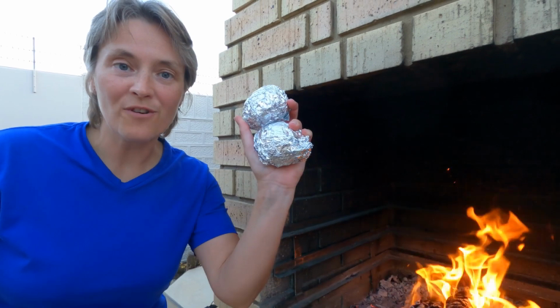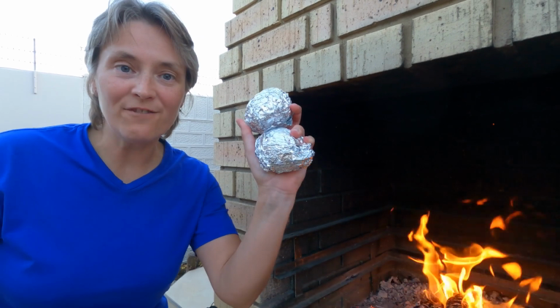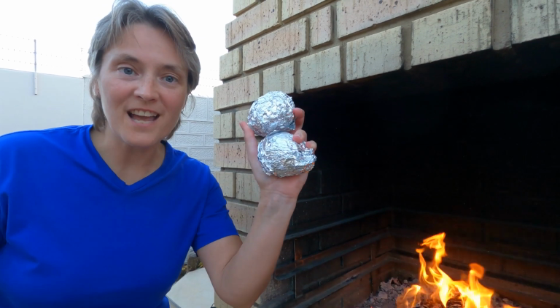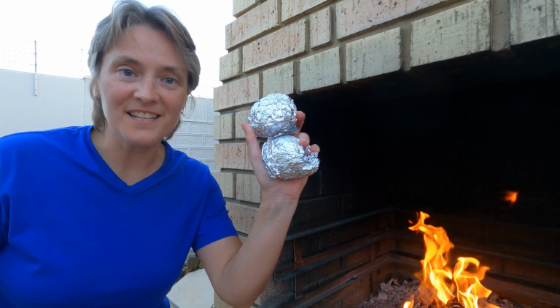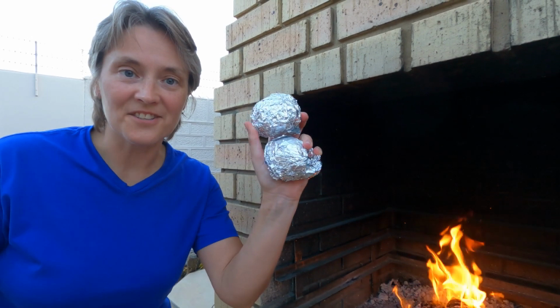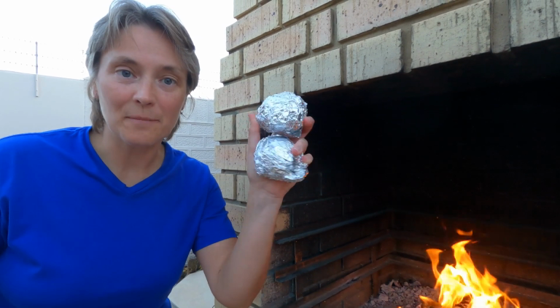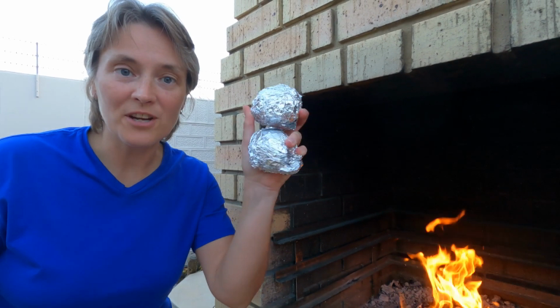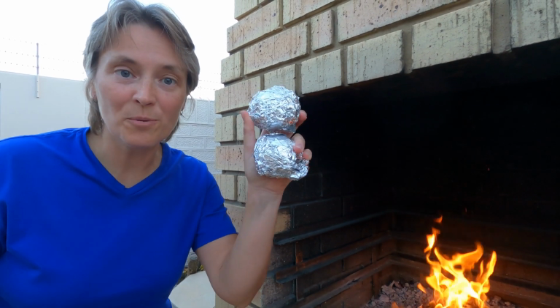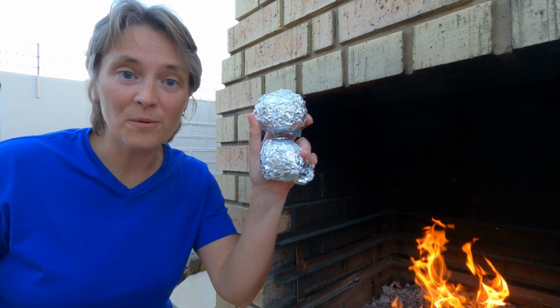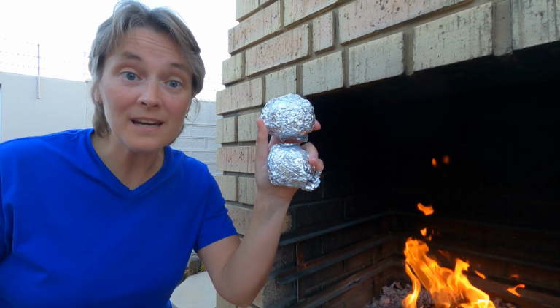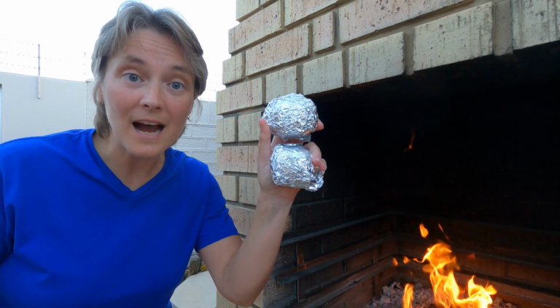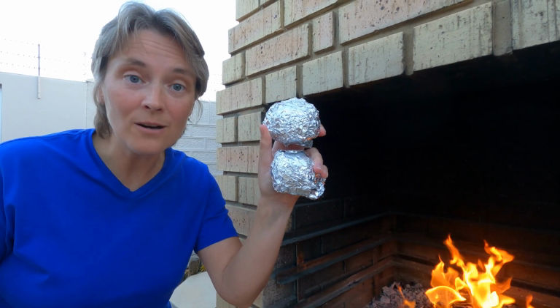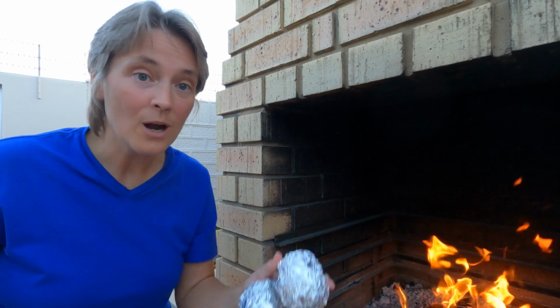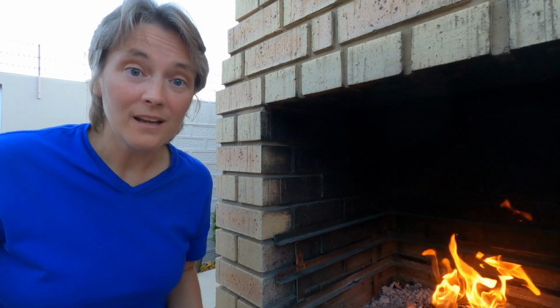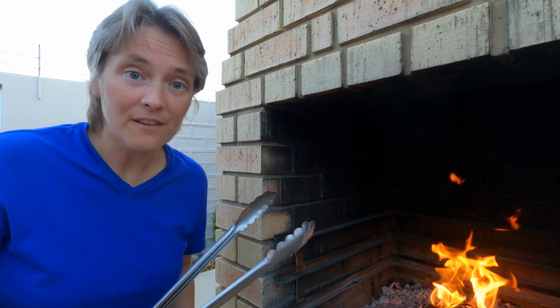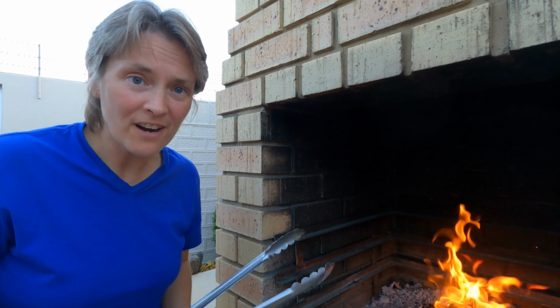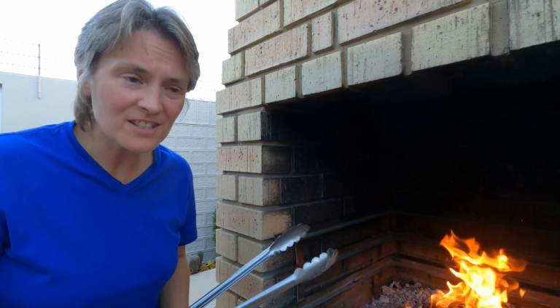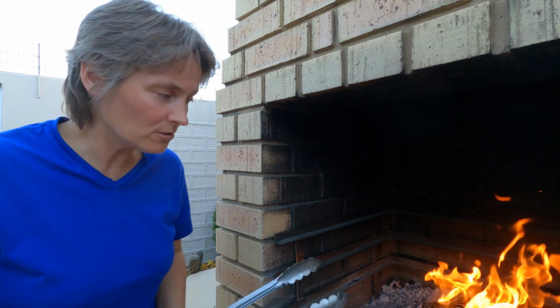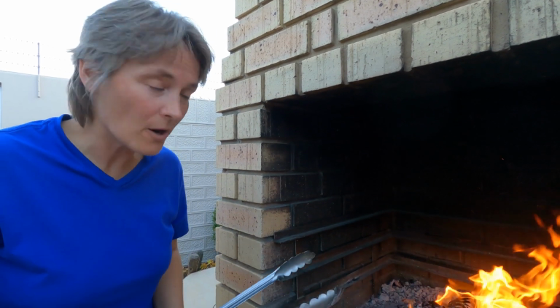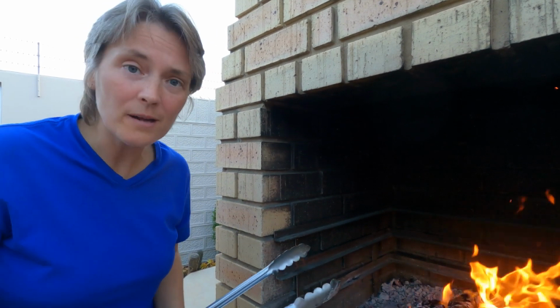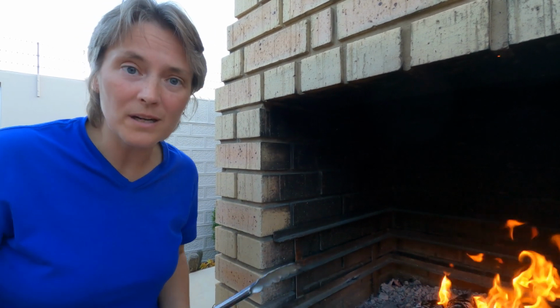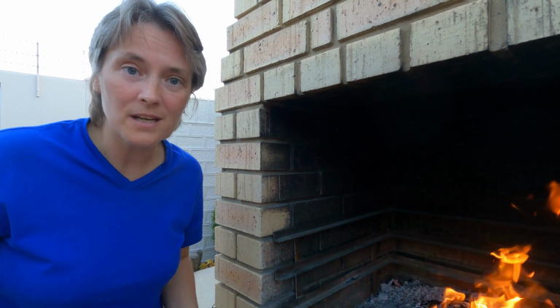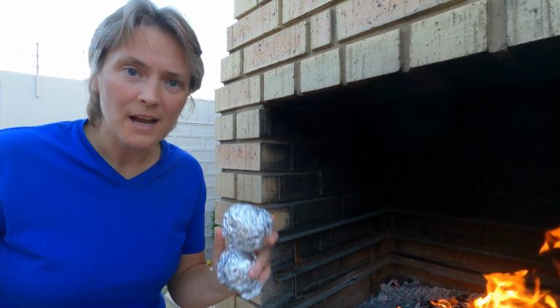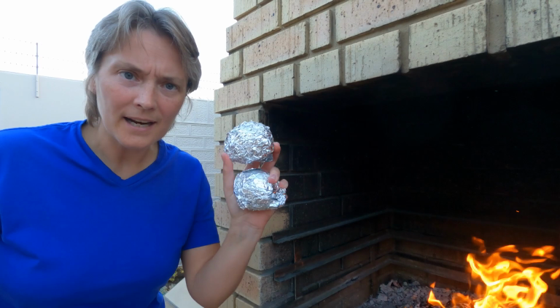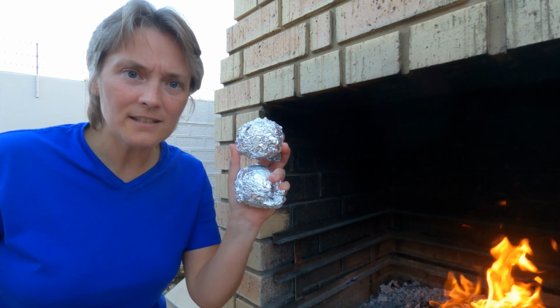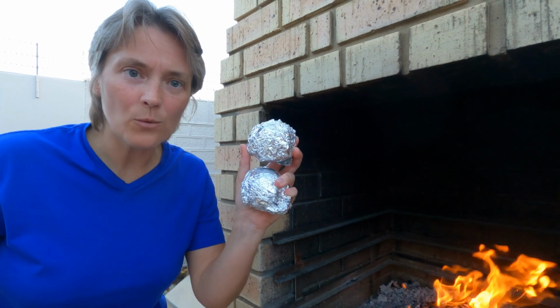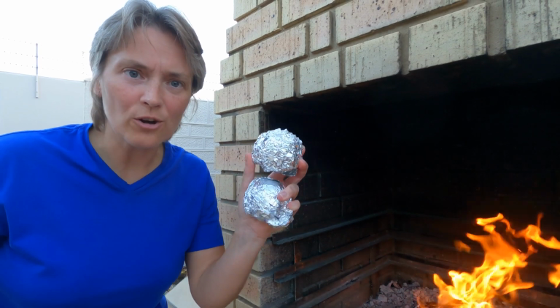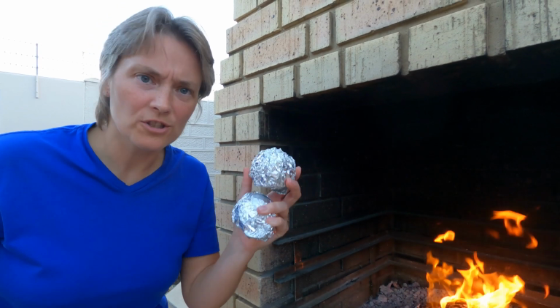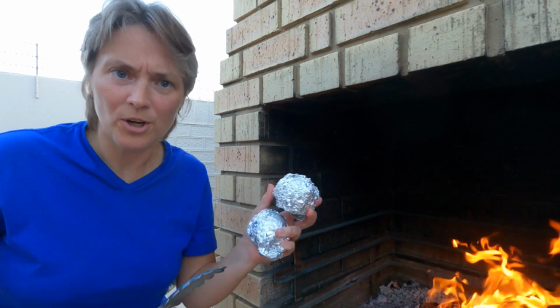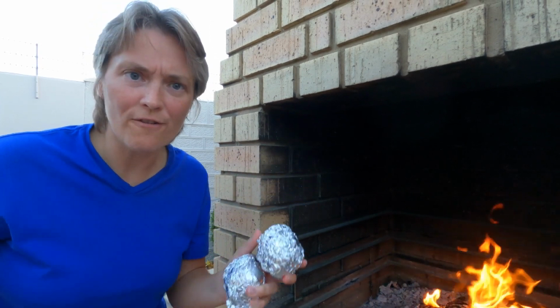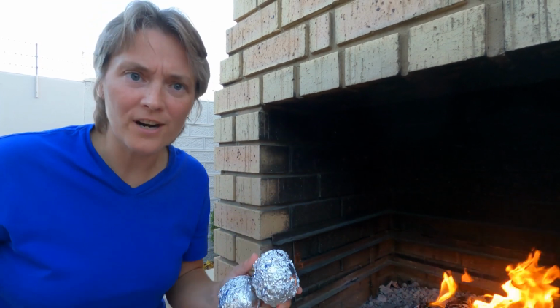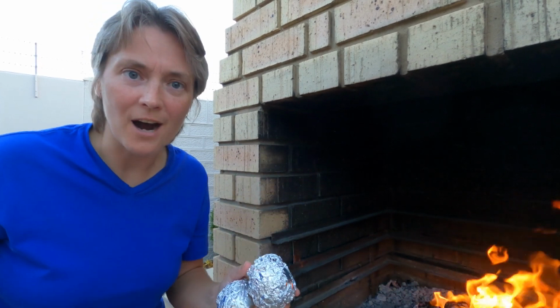We're ready for the onions — I'm going to put them in now. The fire is still going but onions take quite long, so I'm going to go for it now.